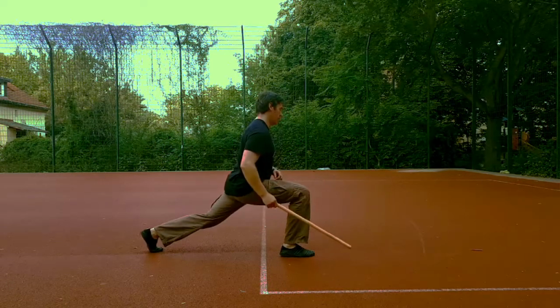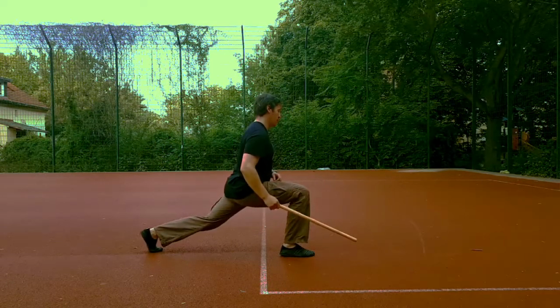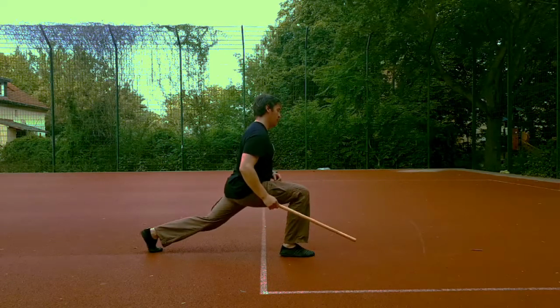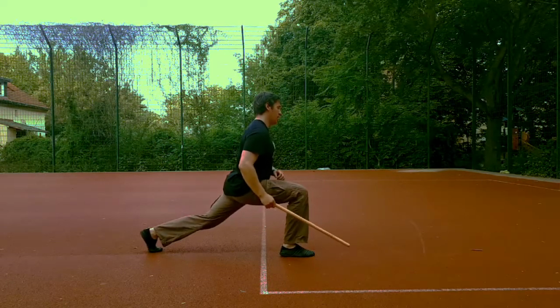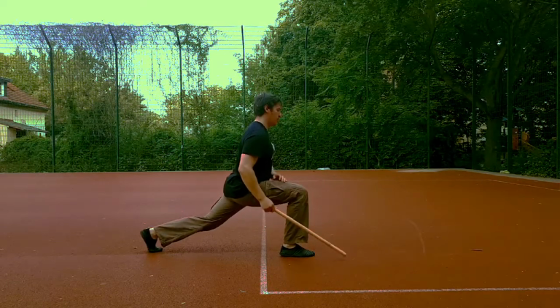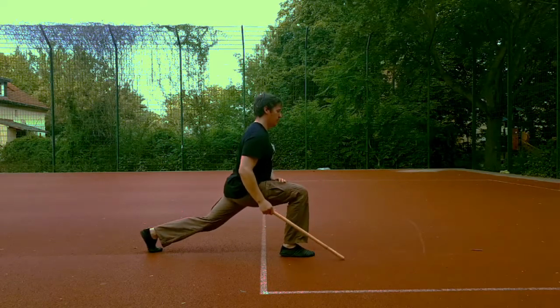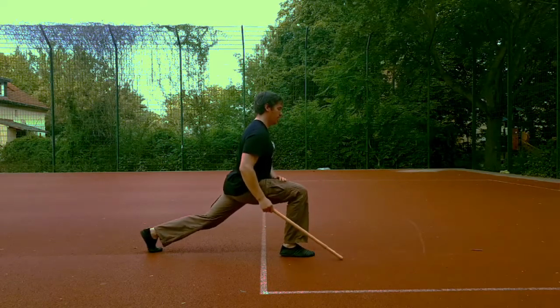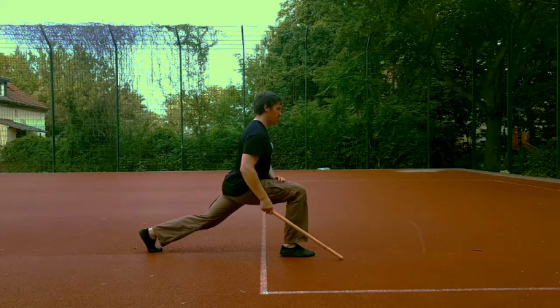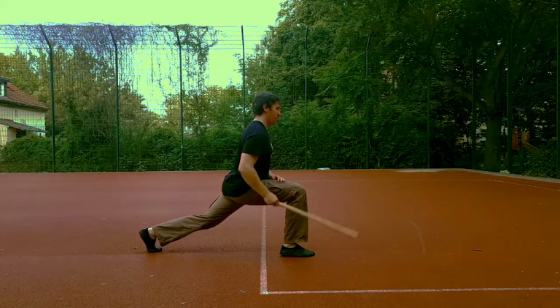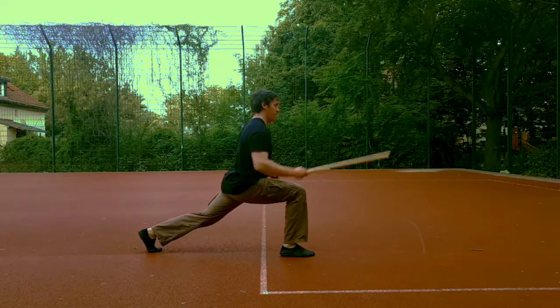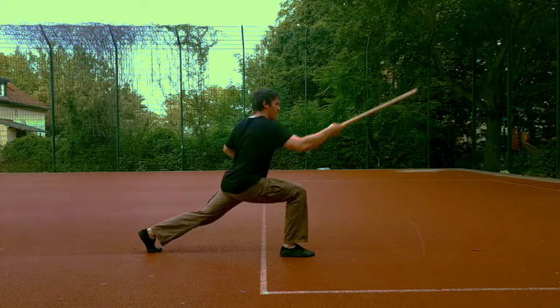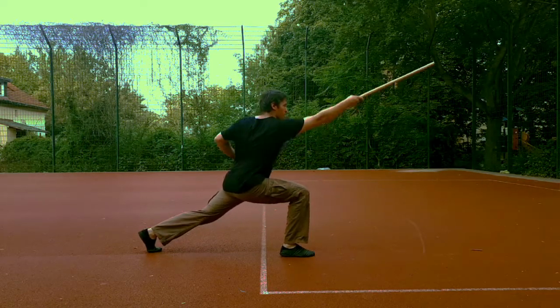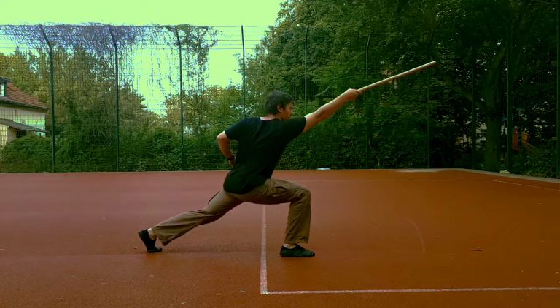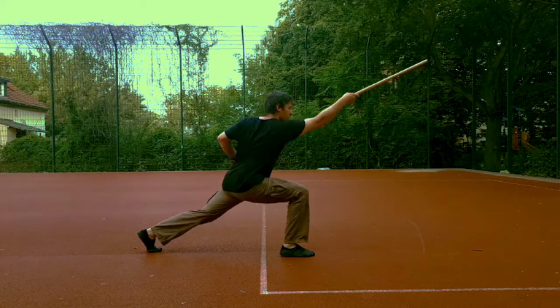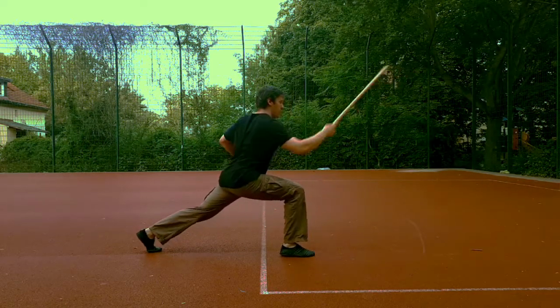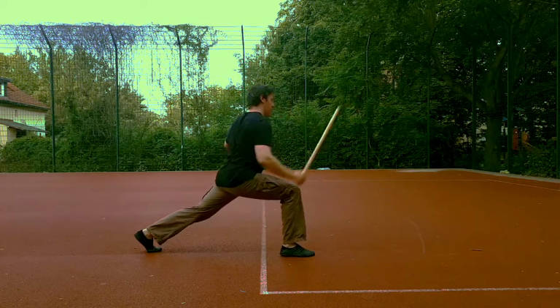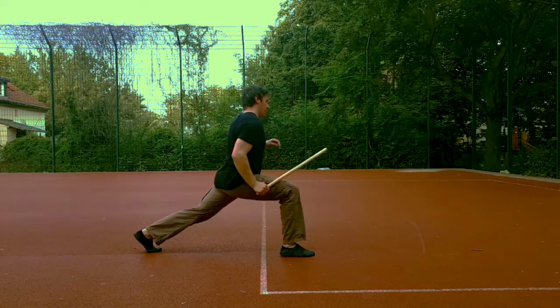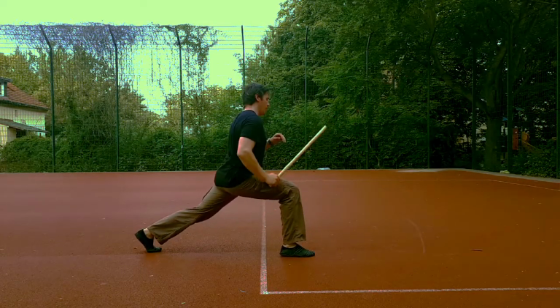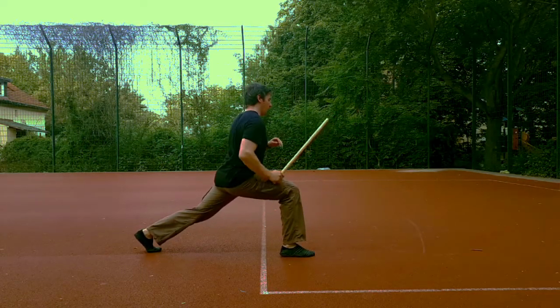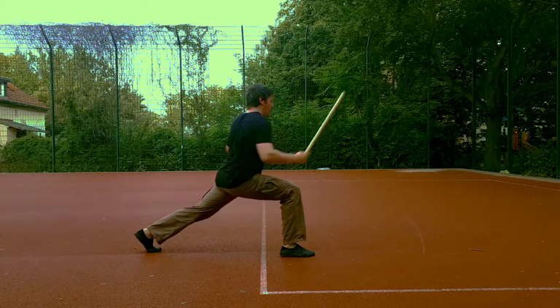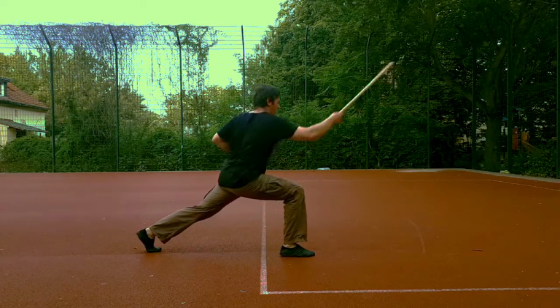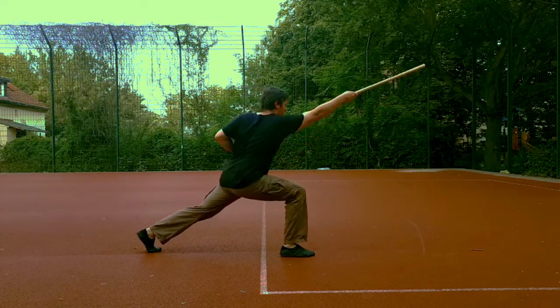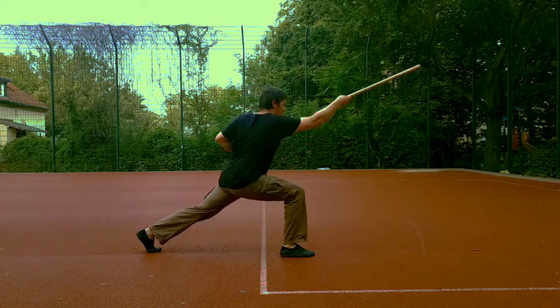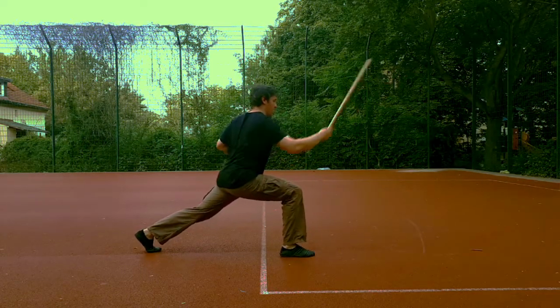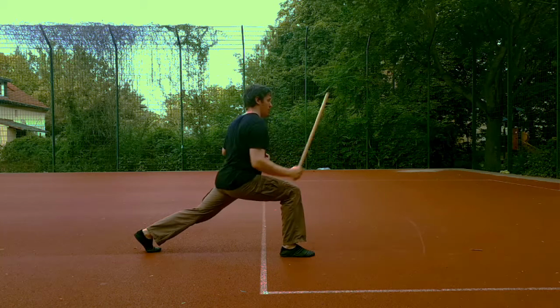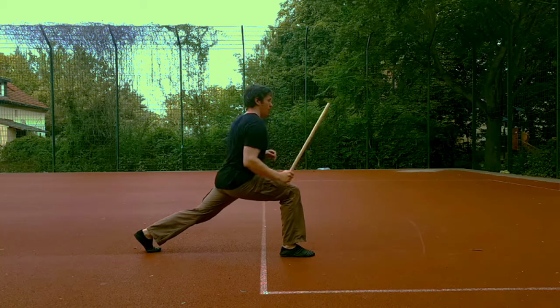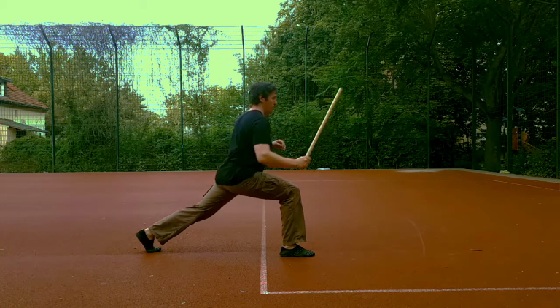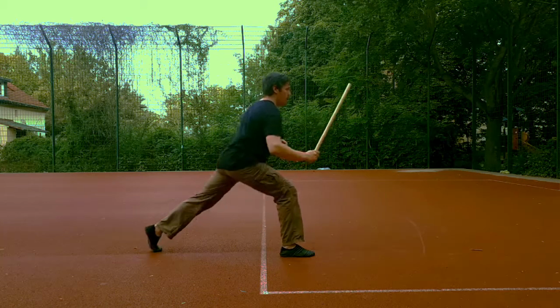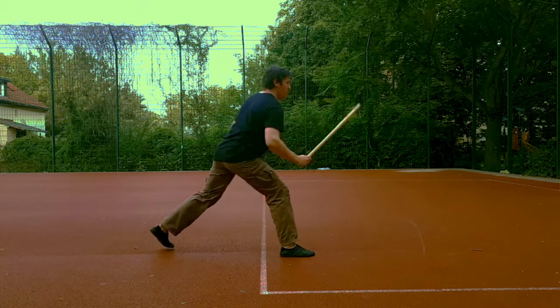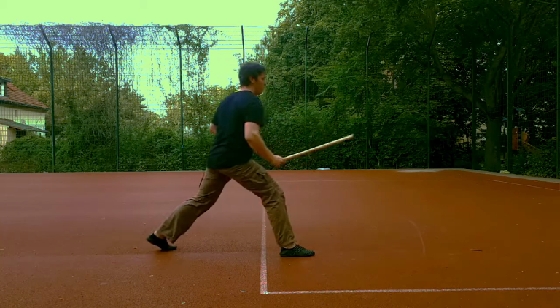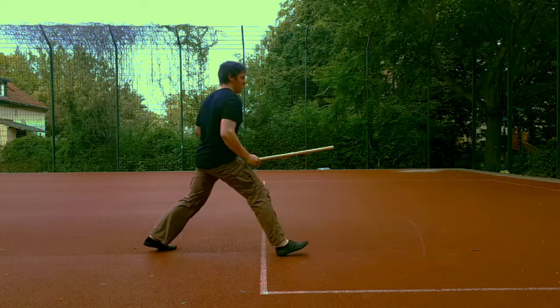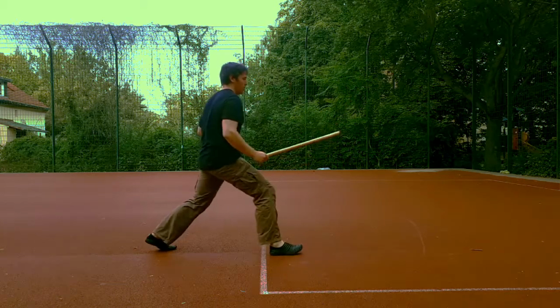This is my attempt at a fencer's lunge, which gives us the maximum distance between the tip of the stick and the rear foot.